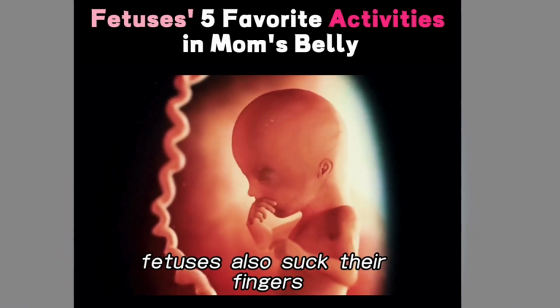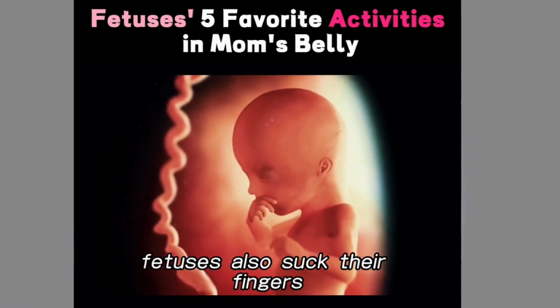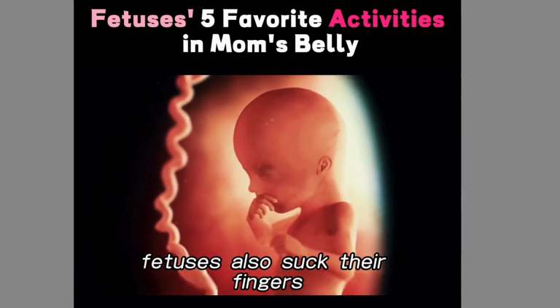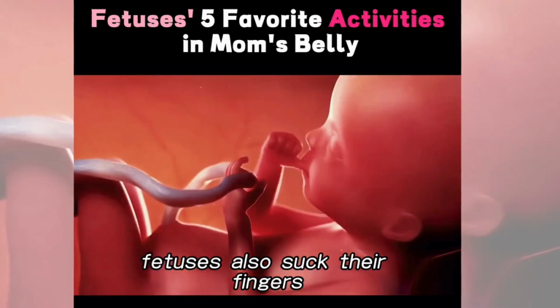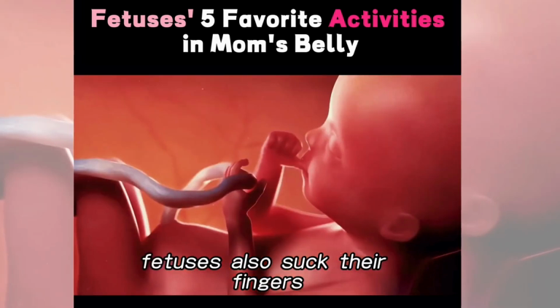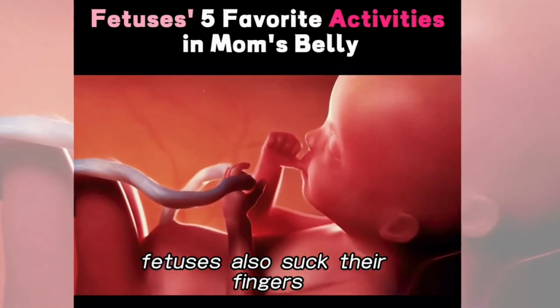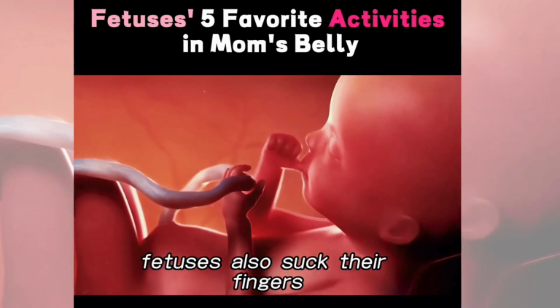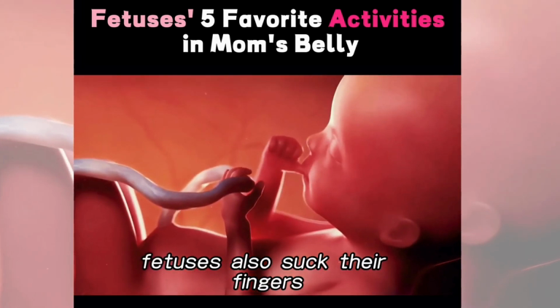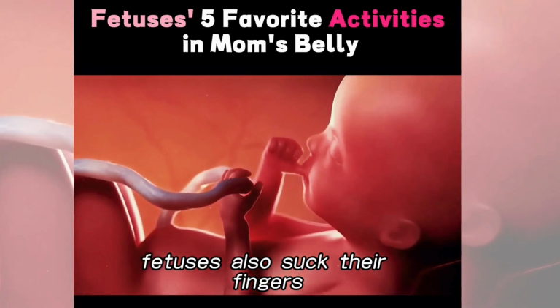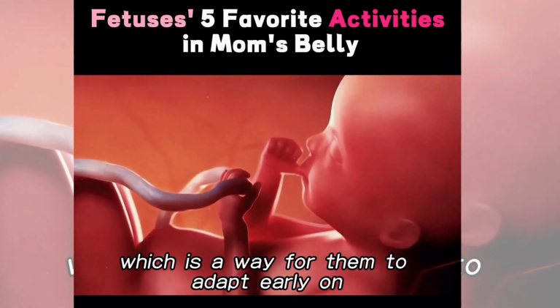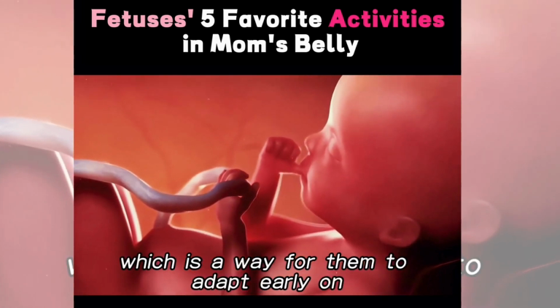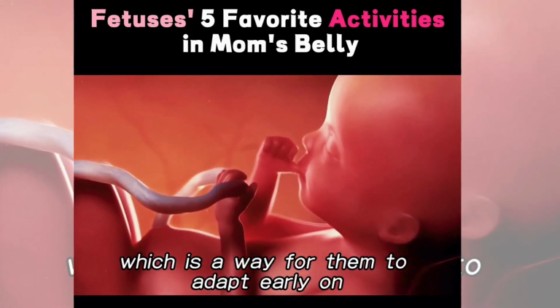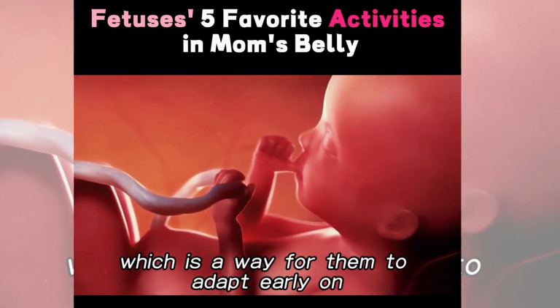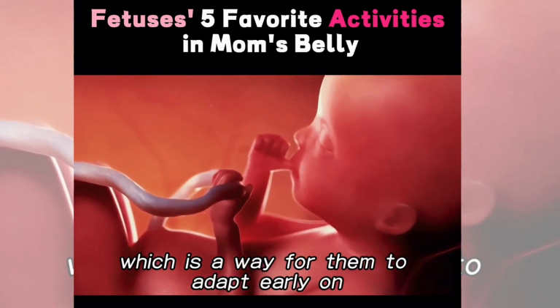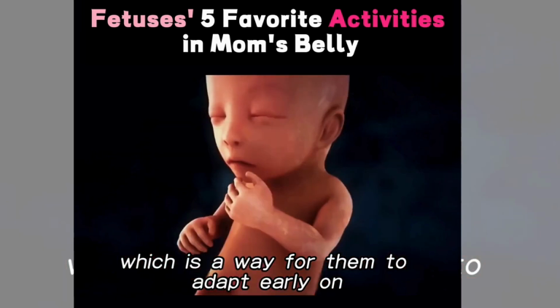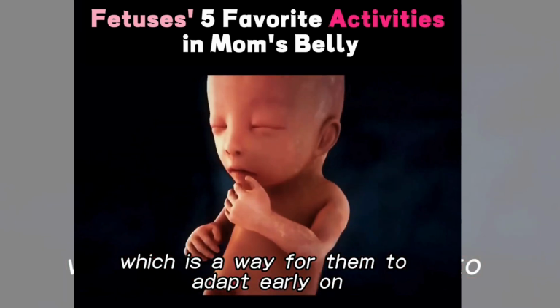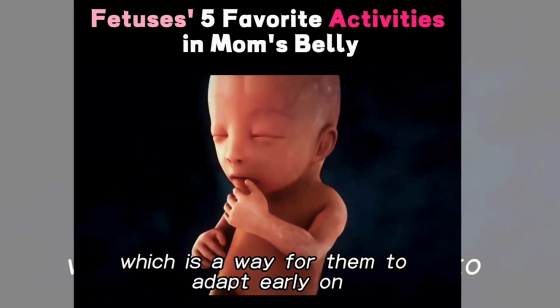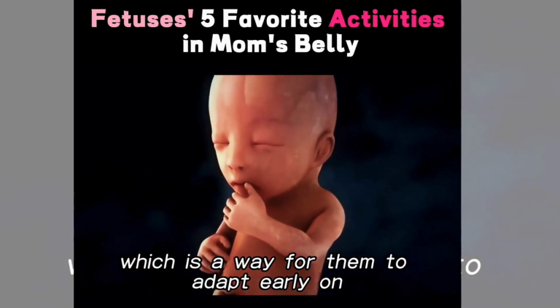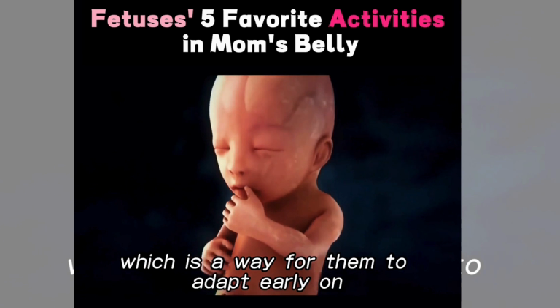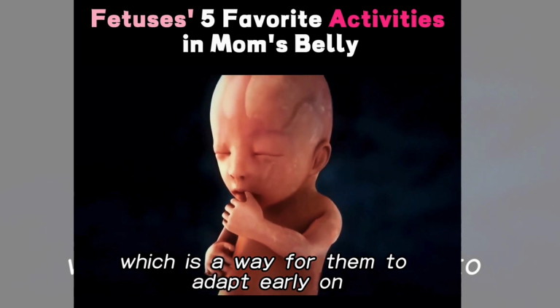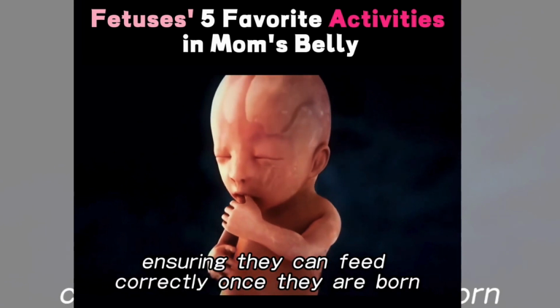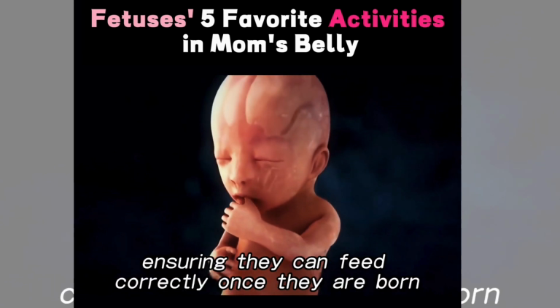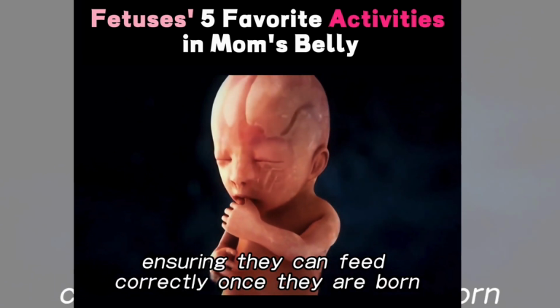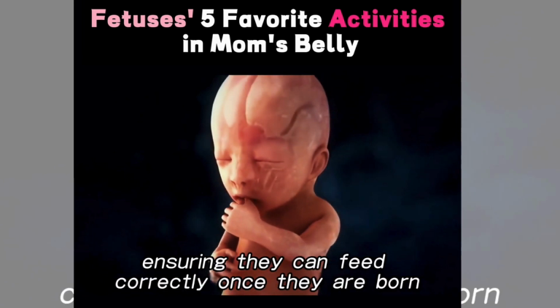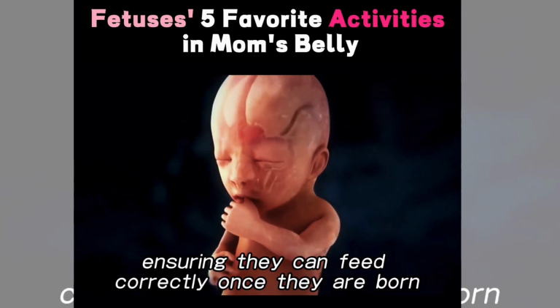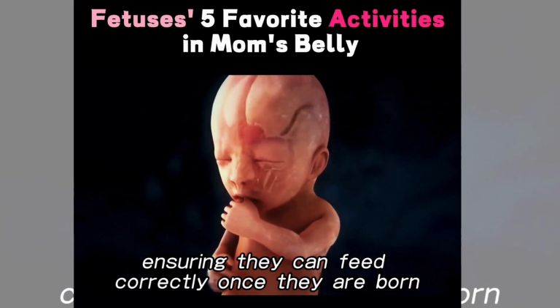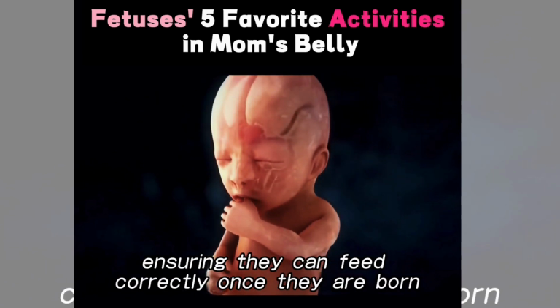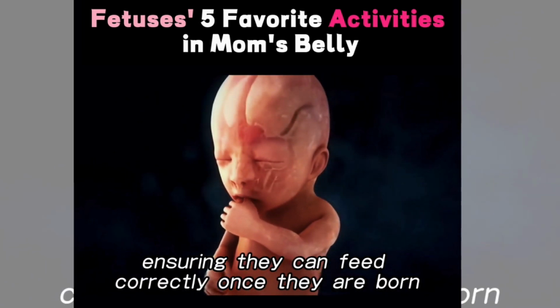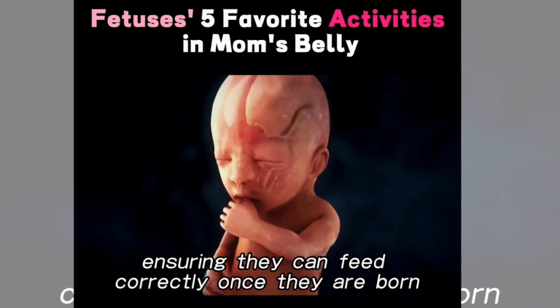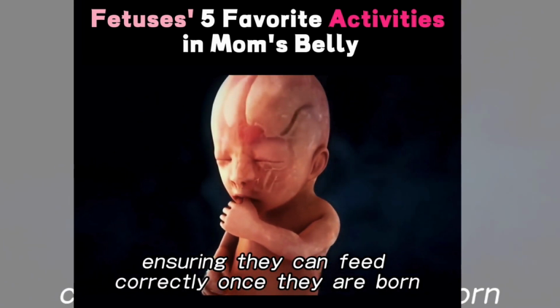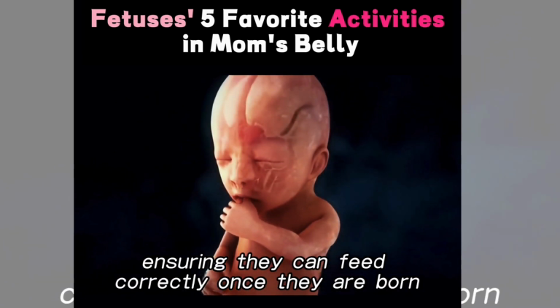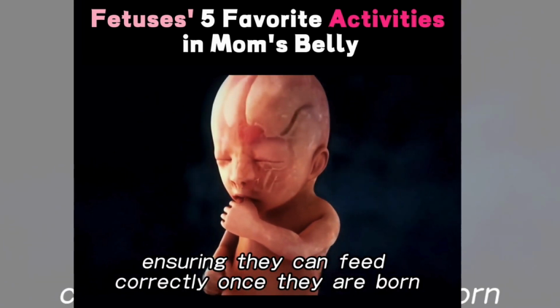Additionally, fetuses also suck their fingers, which is a way for them to adapt early on, ensuring they can feed correctly once they are born.